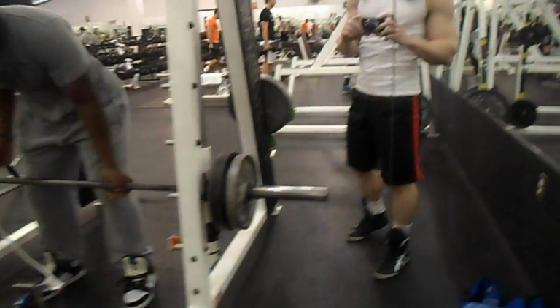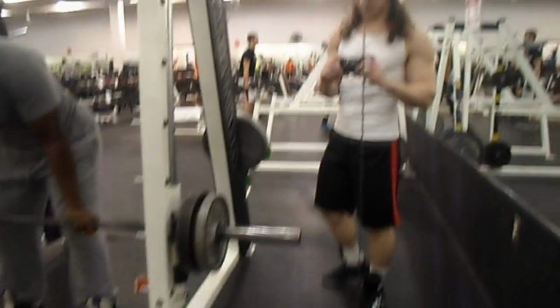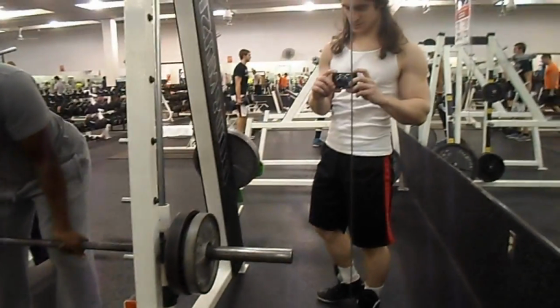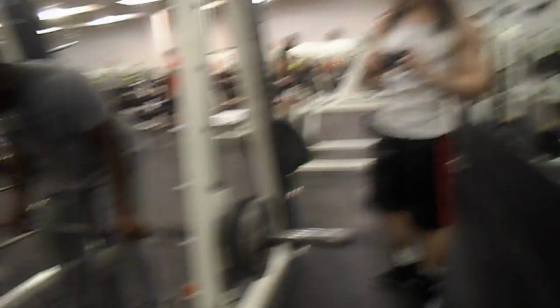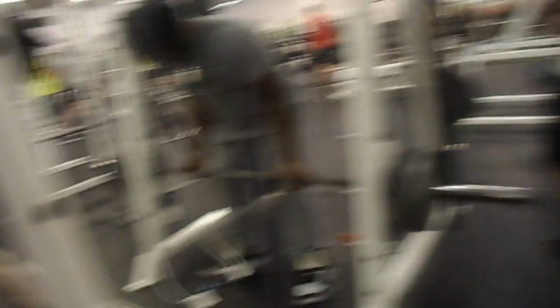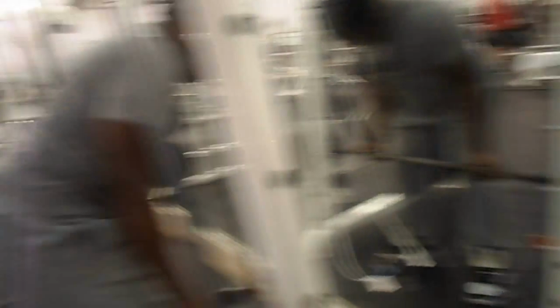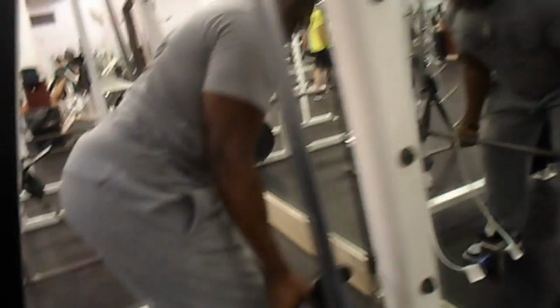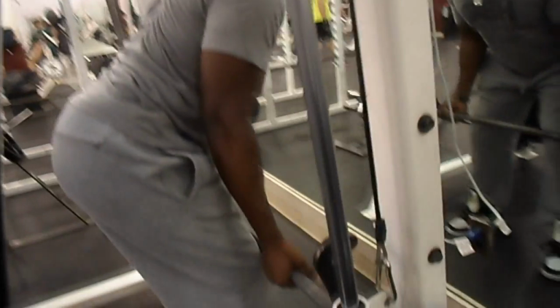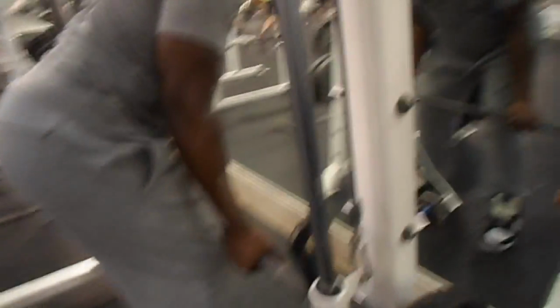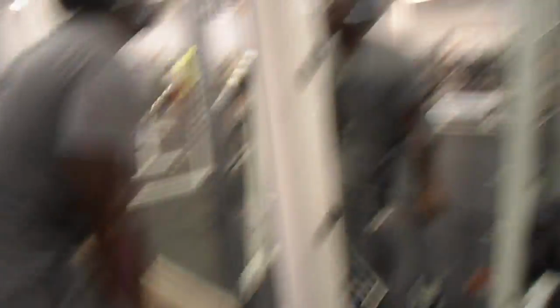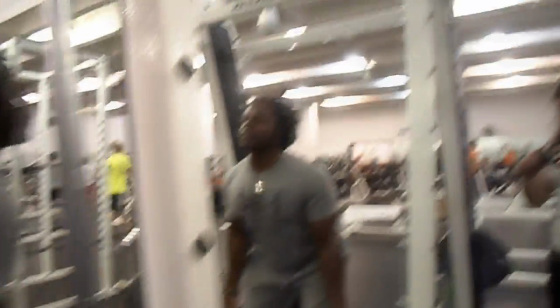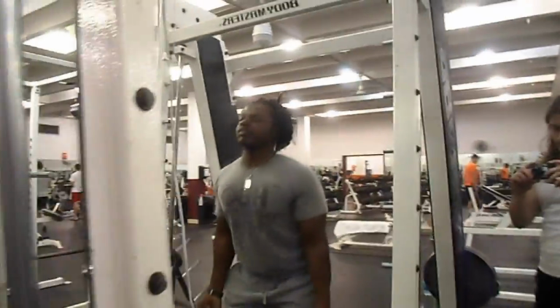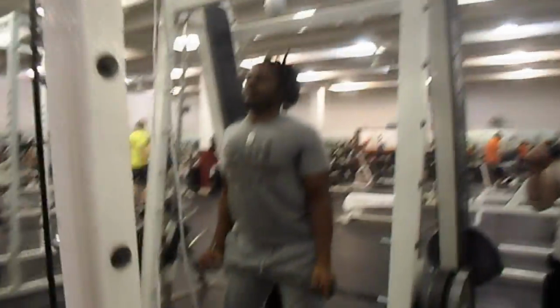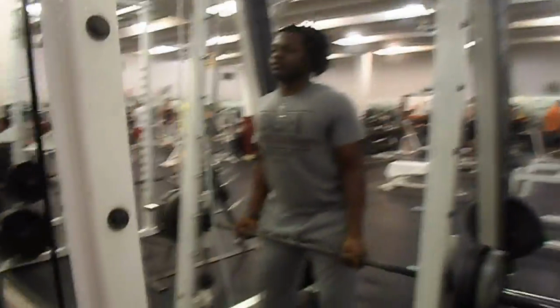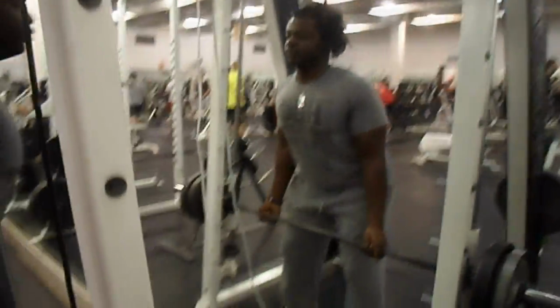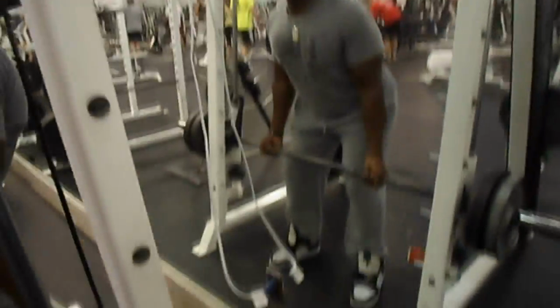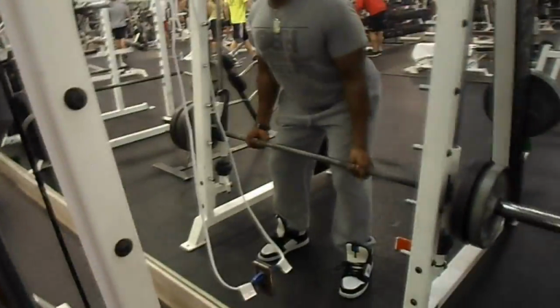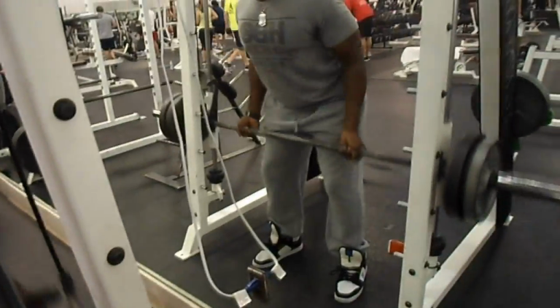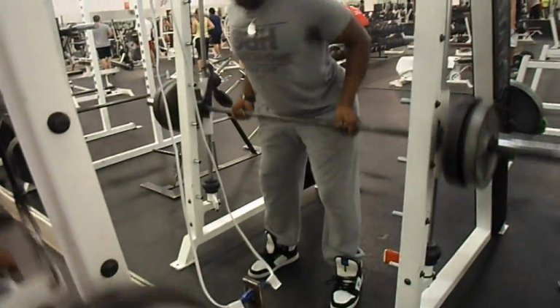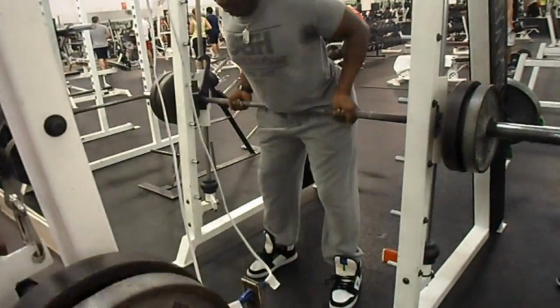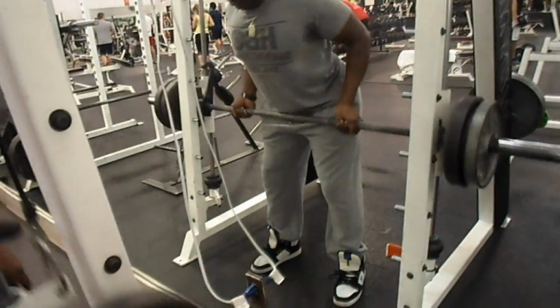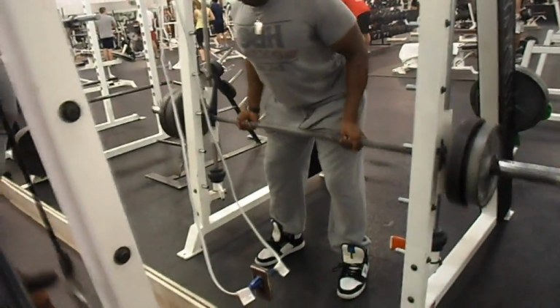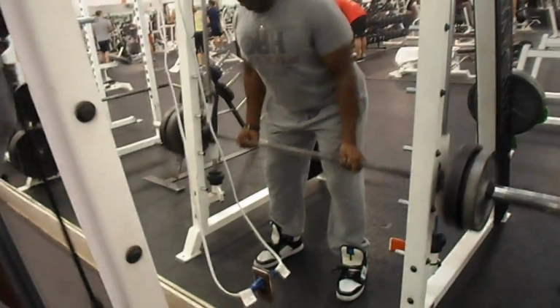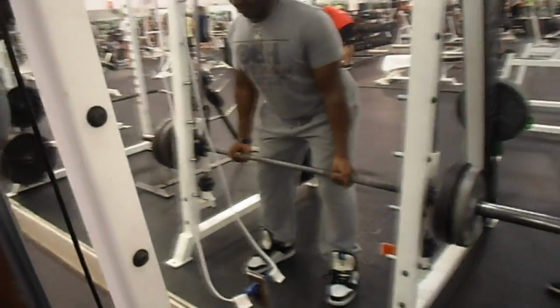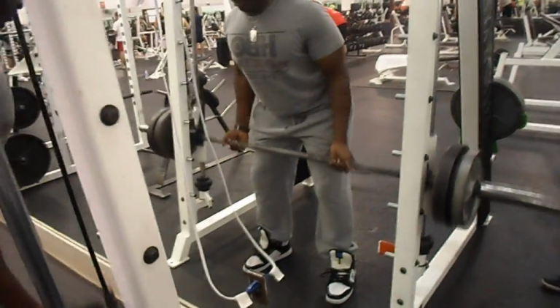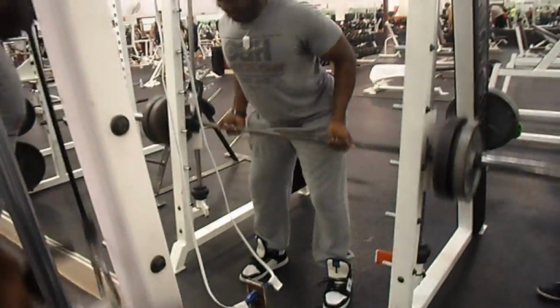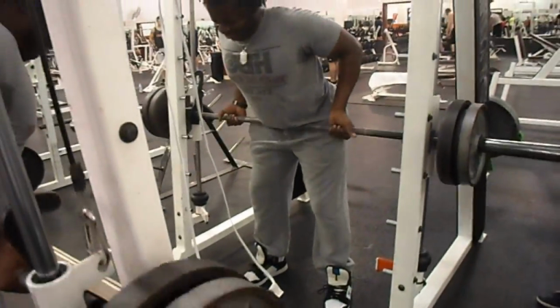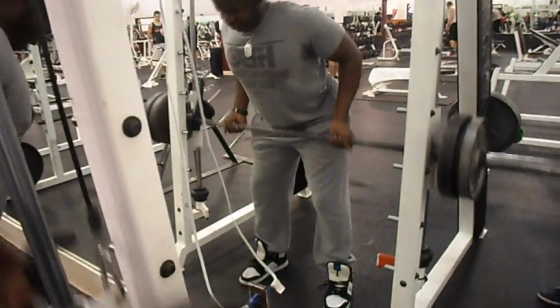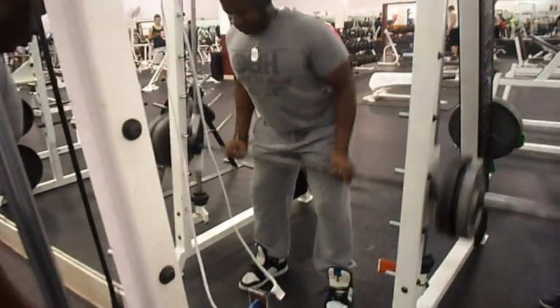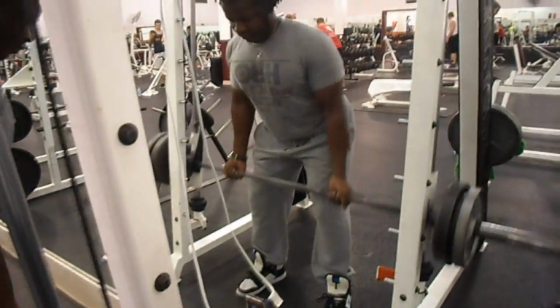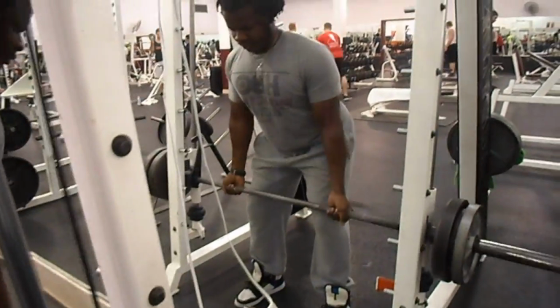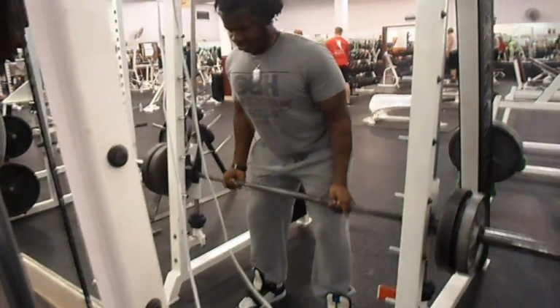Alright guys, Megan here. Great exercise for your lower lats — it's the reverse or underhand barbell roll on the Smith machine.